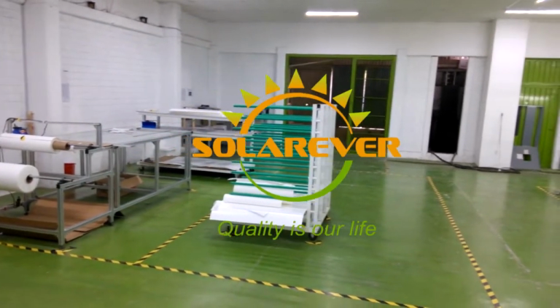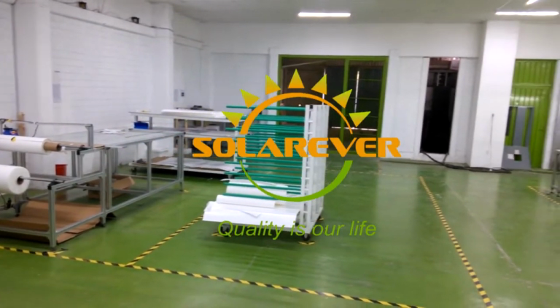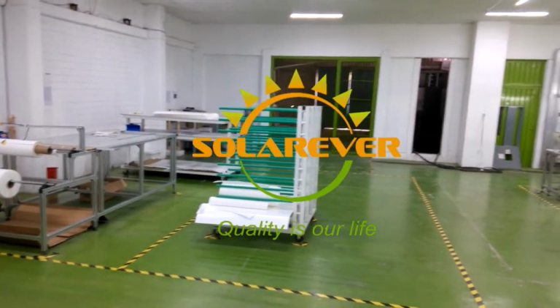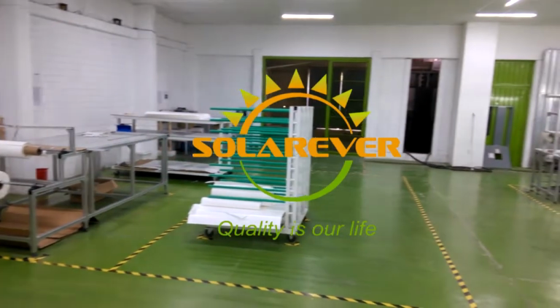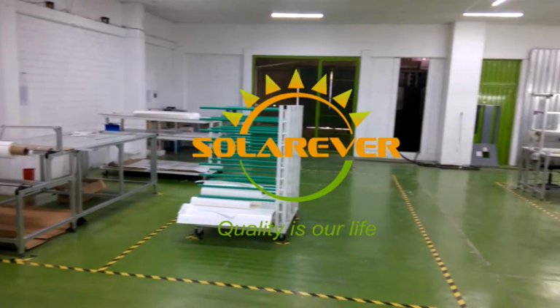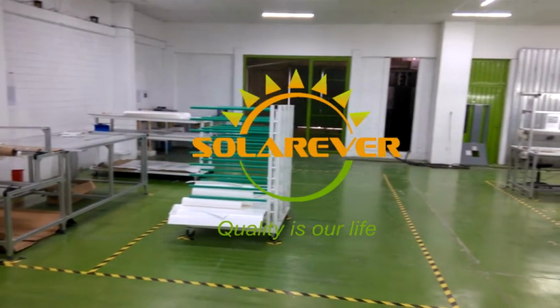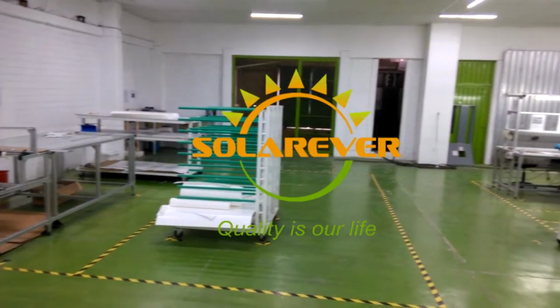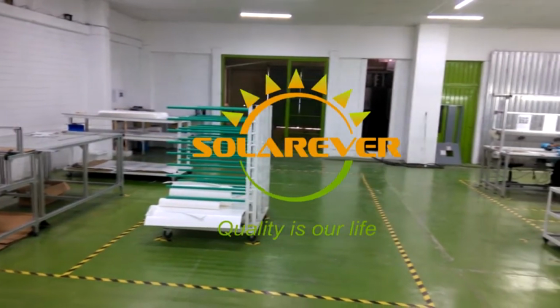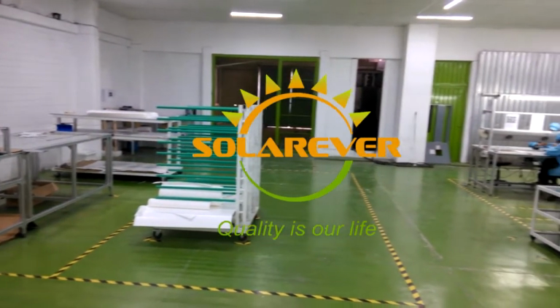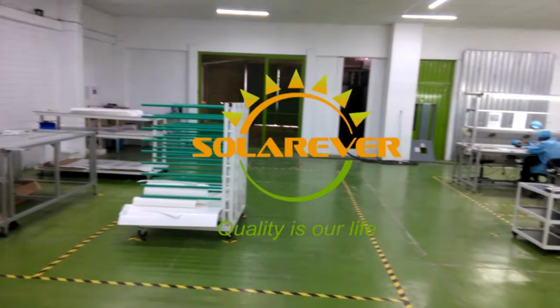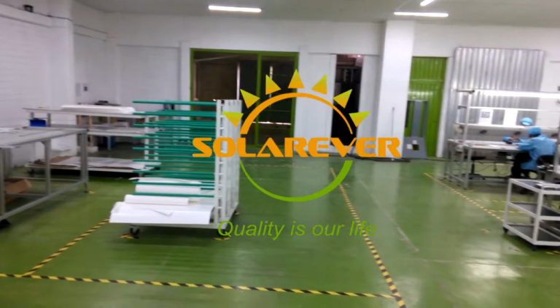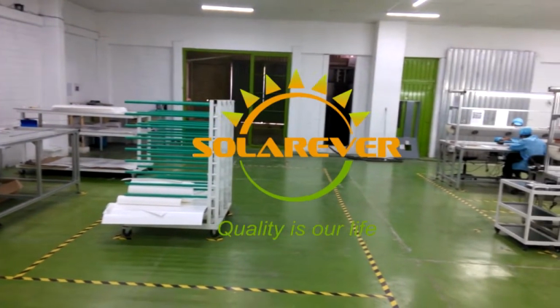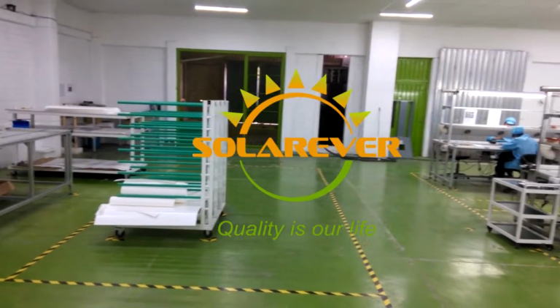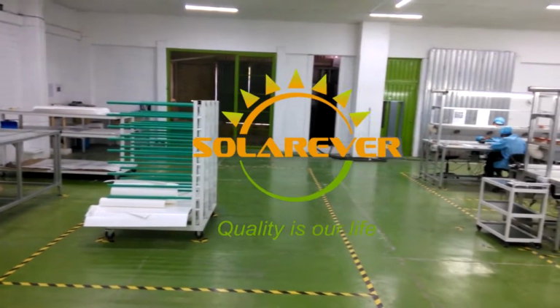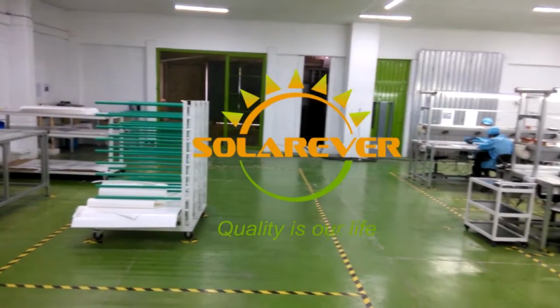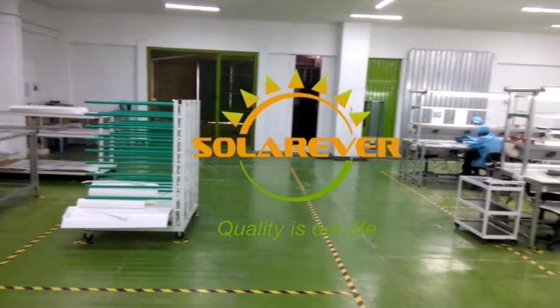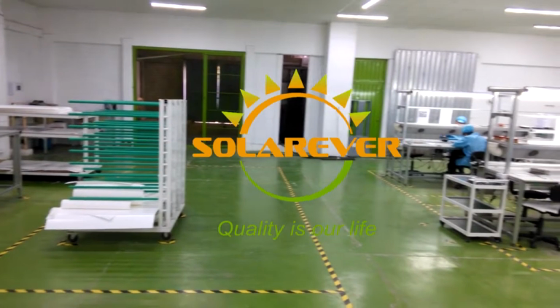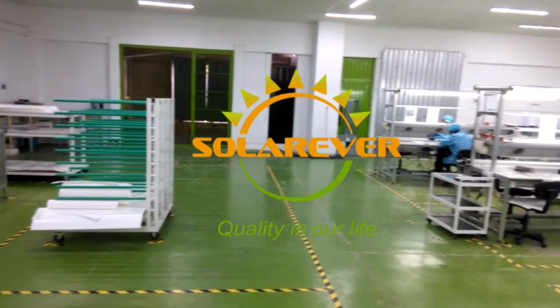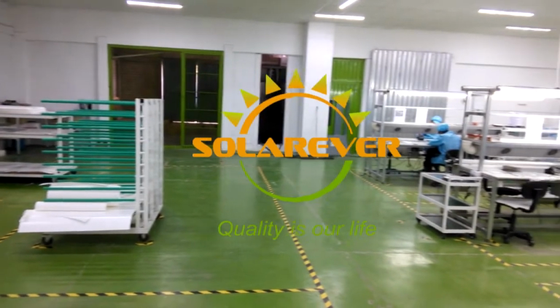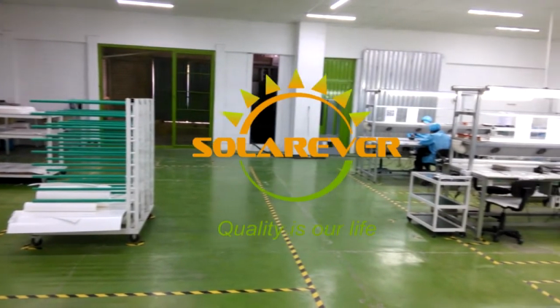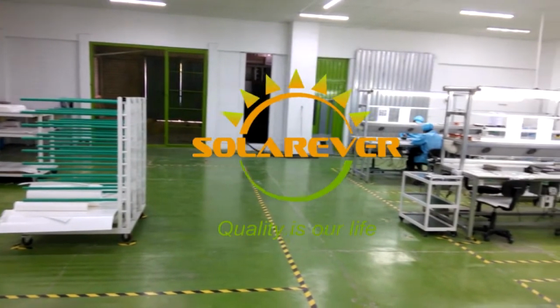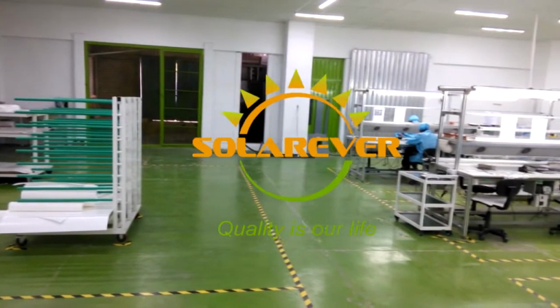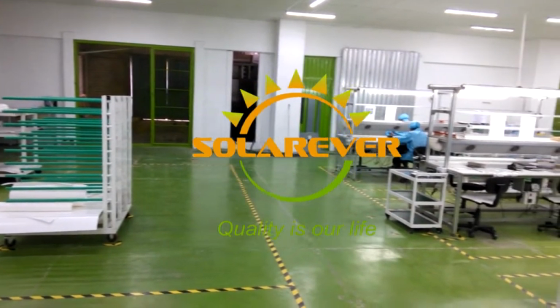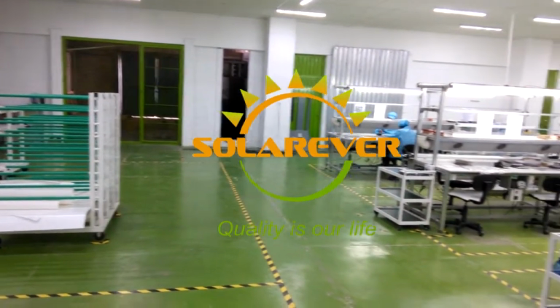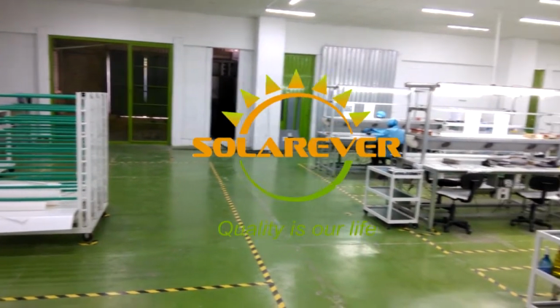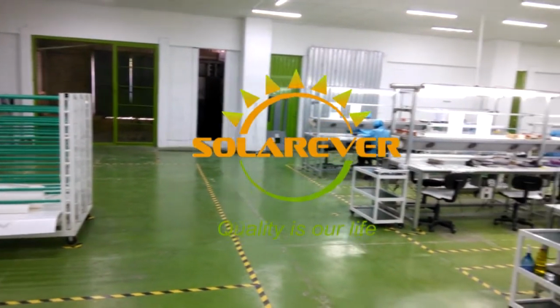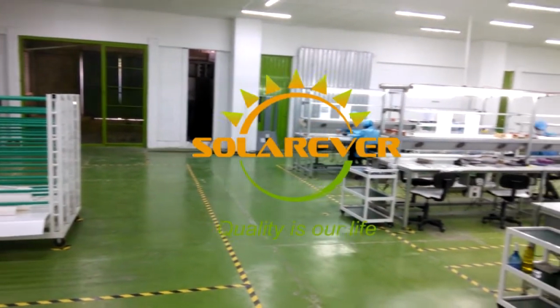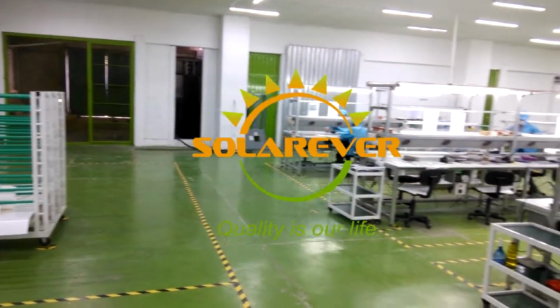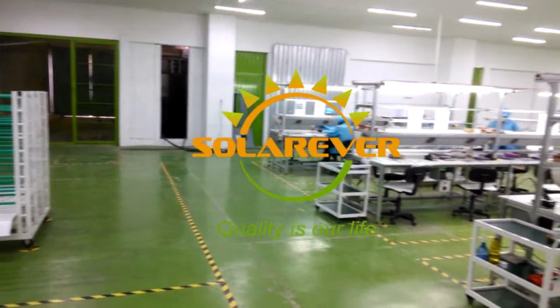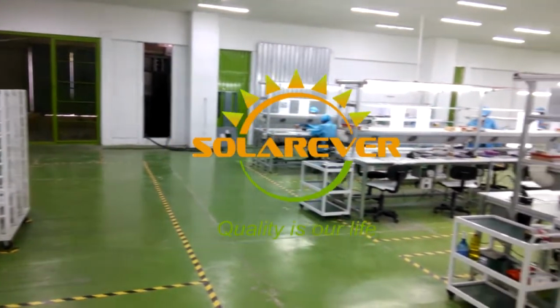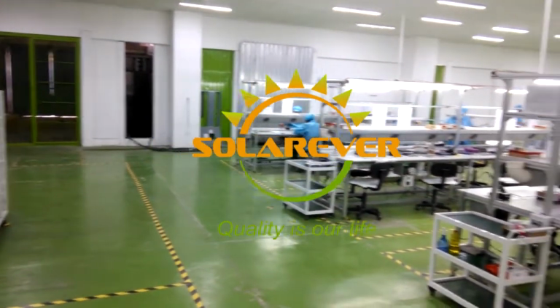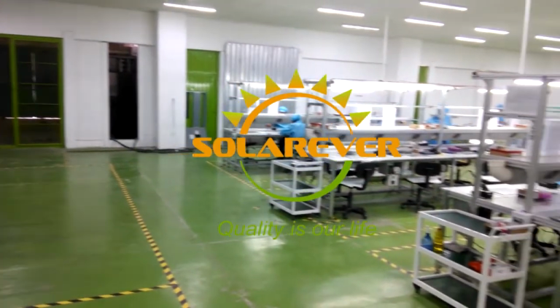Welcome to Solarever, a solar module factory located in Tepeji del Rio, Hidalgo, Mexico.